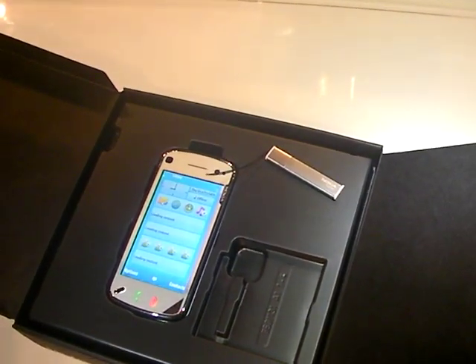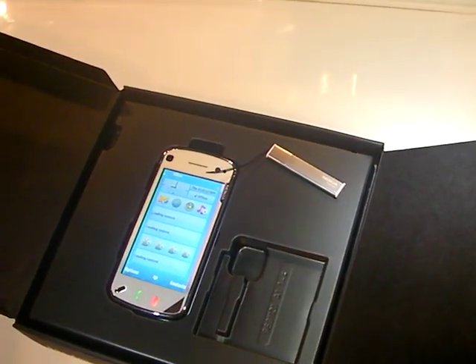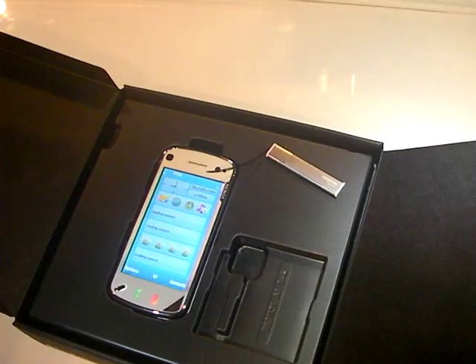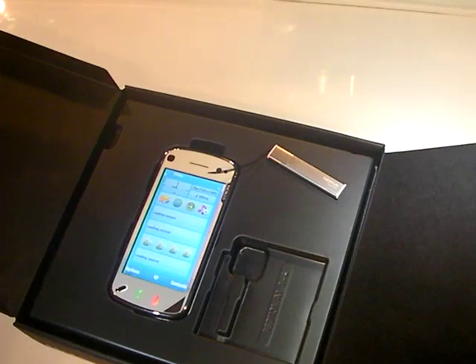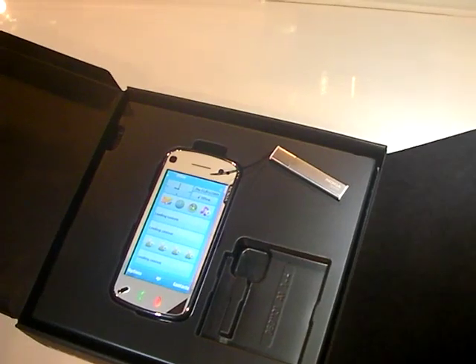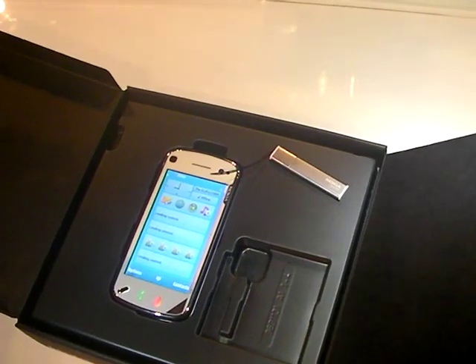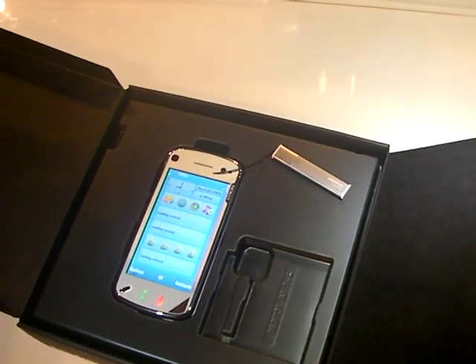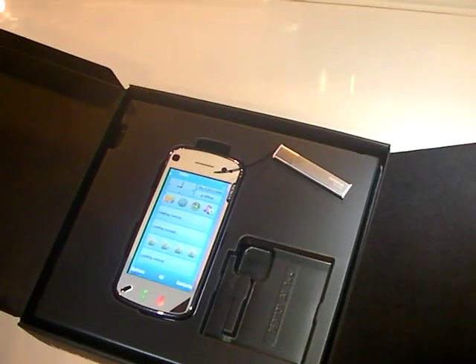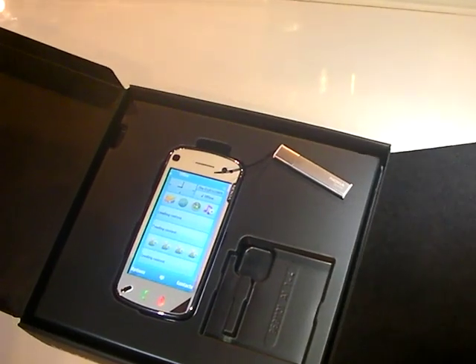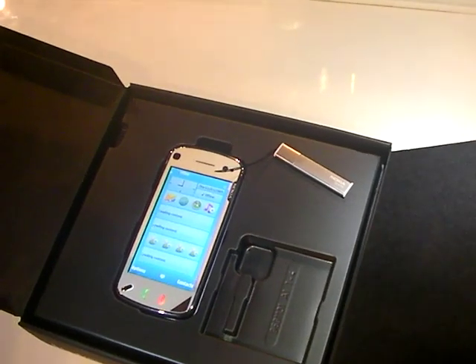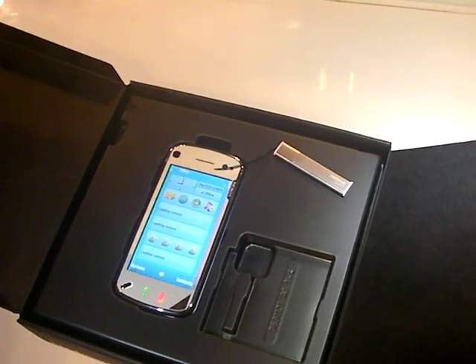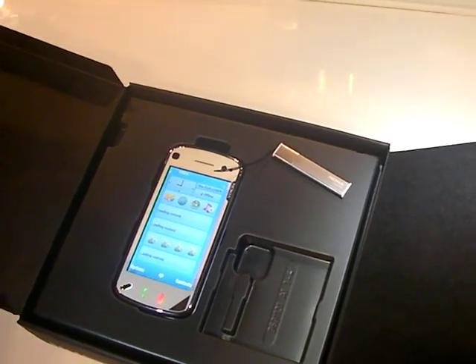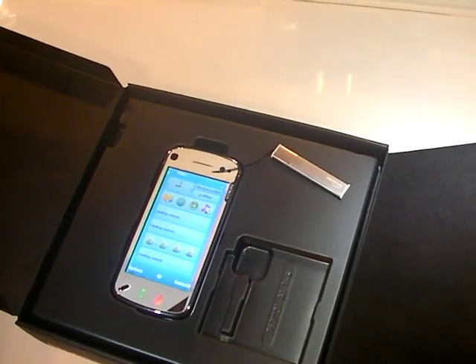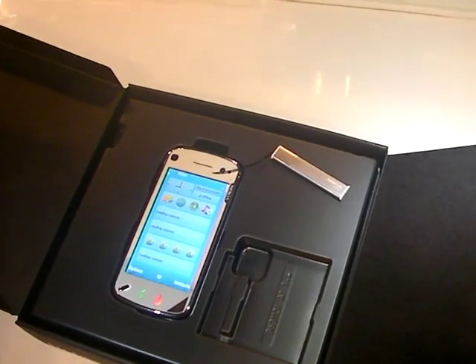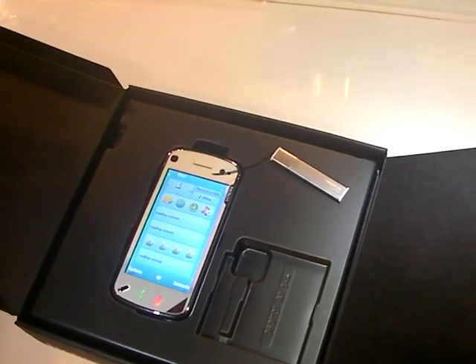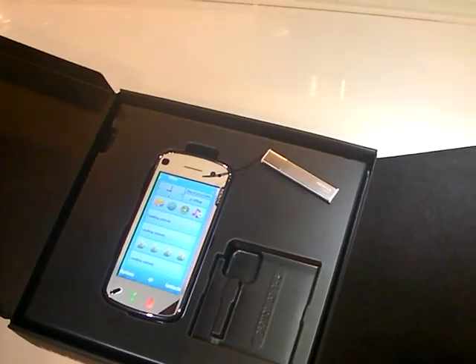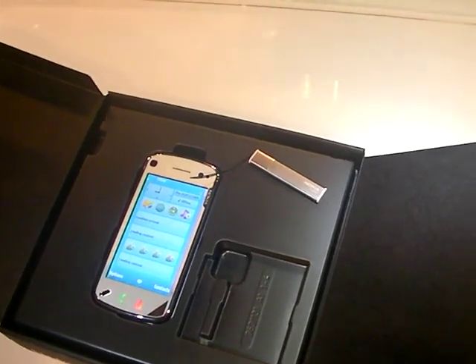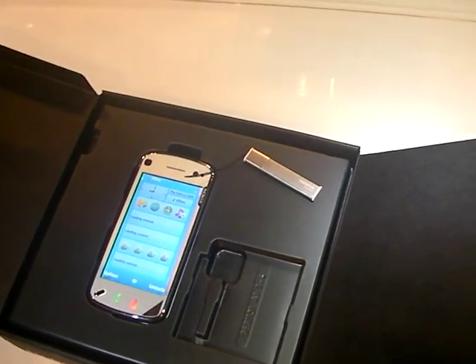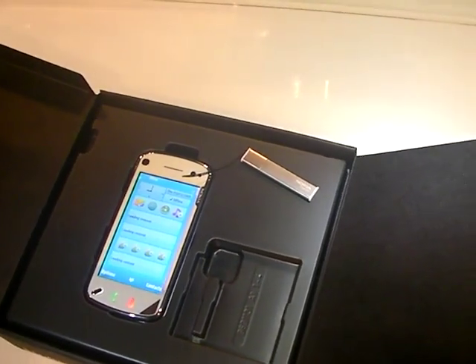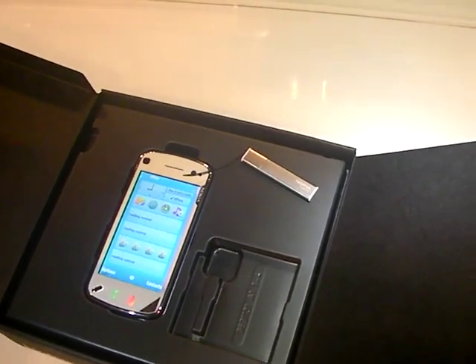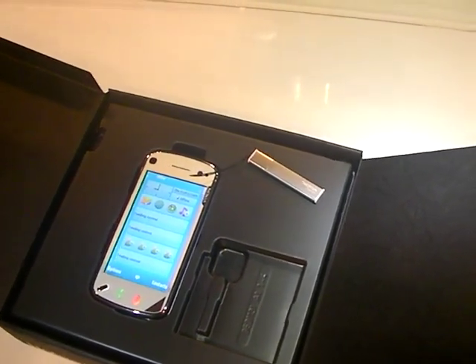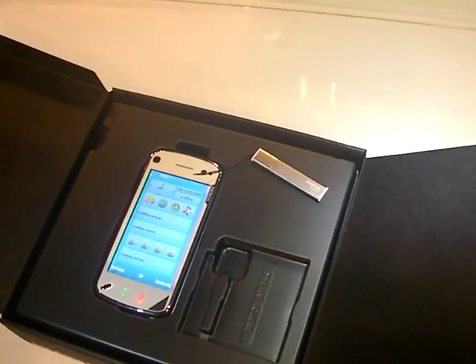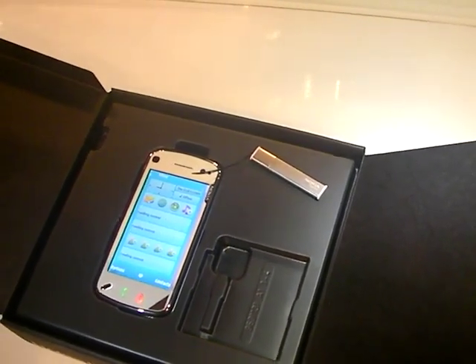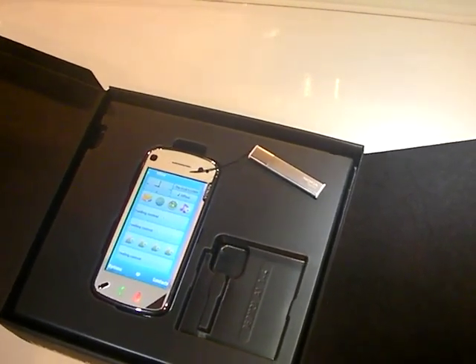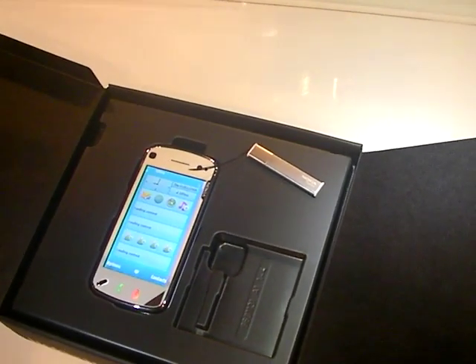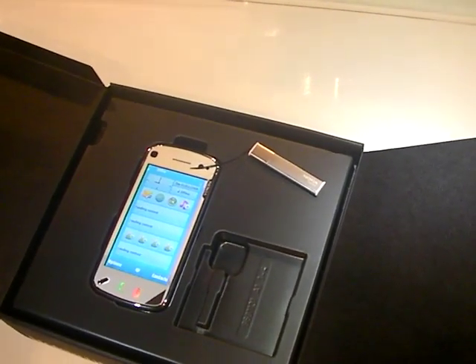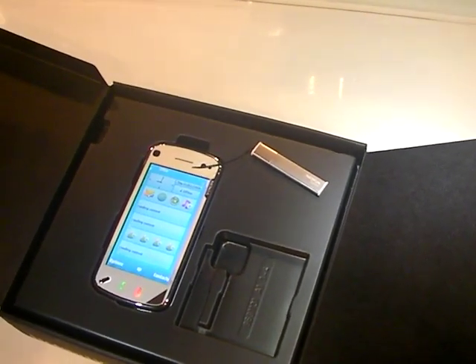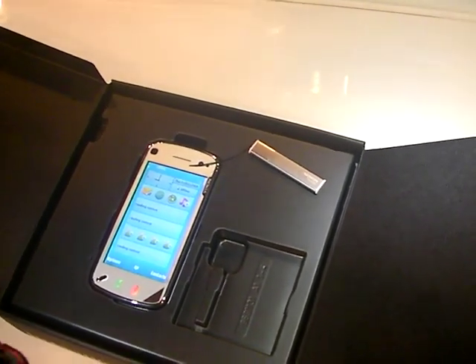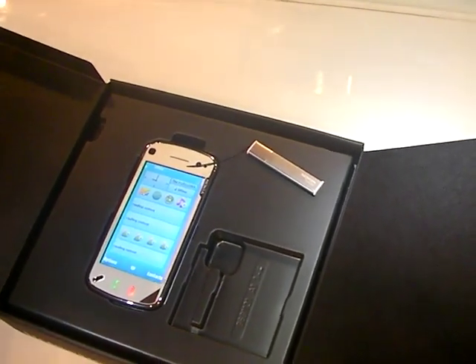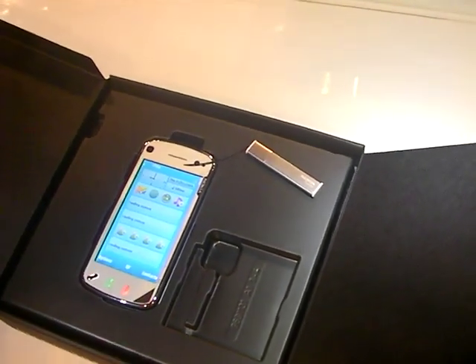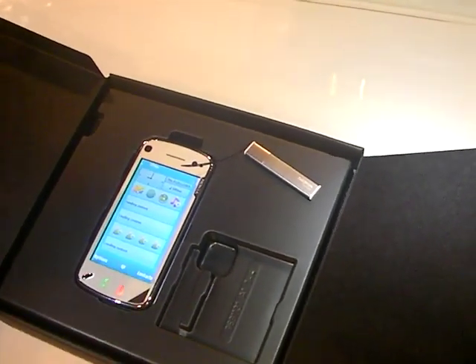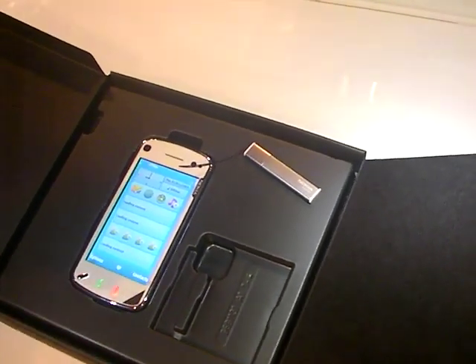It took a while to actually load up, but now it's loading very quickly.